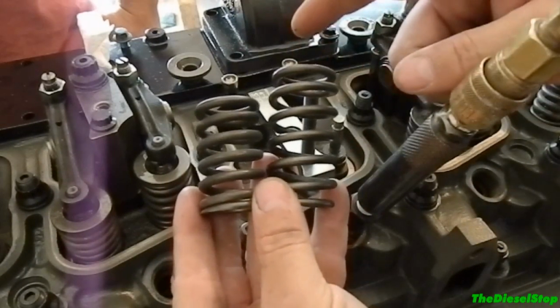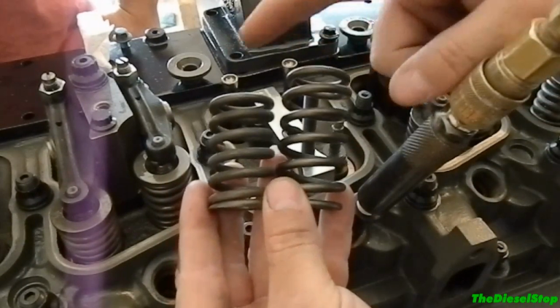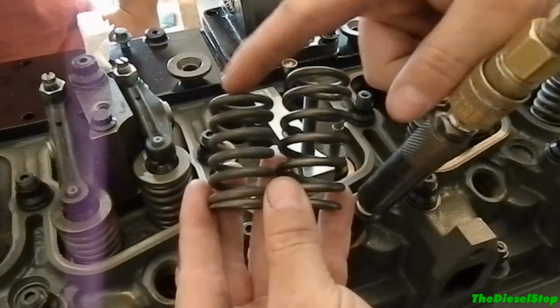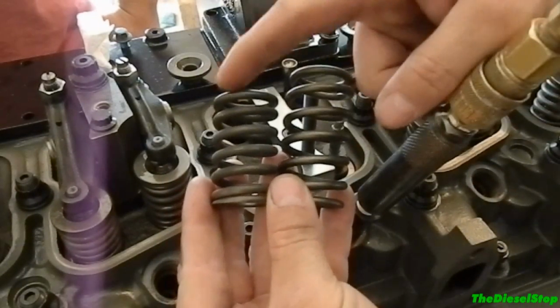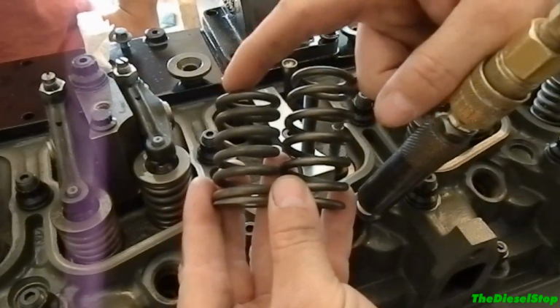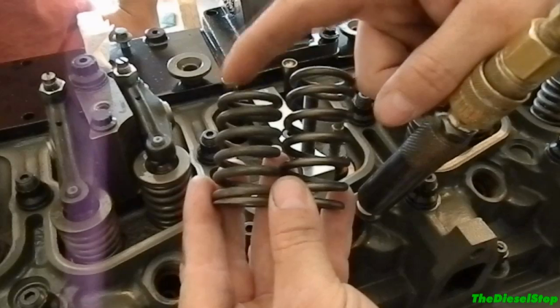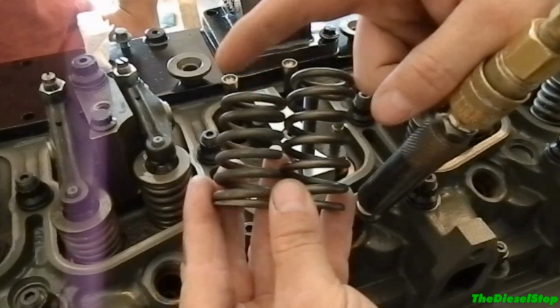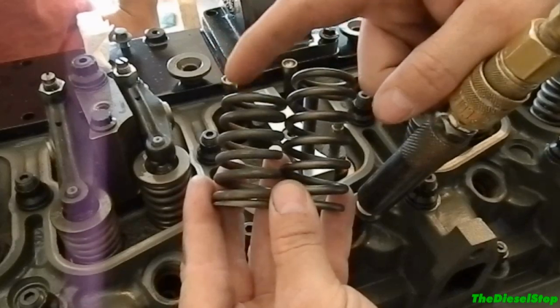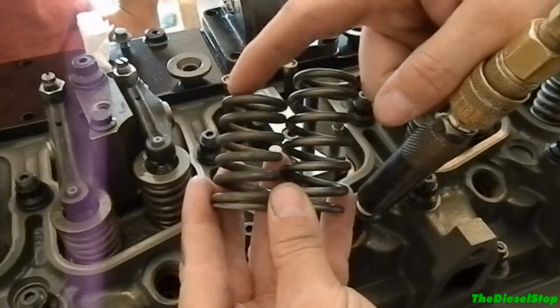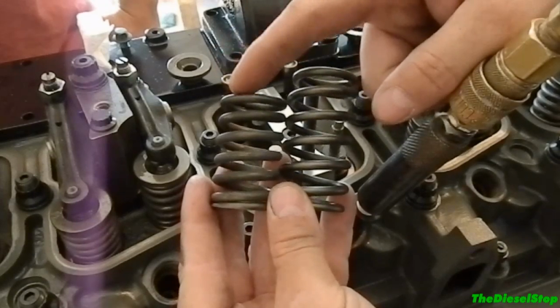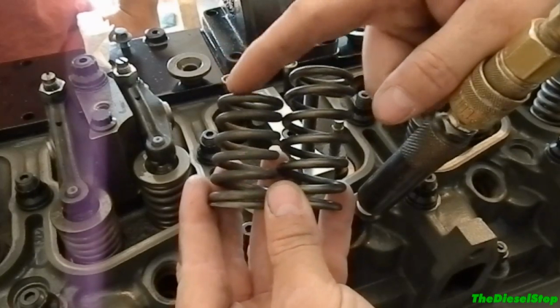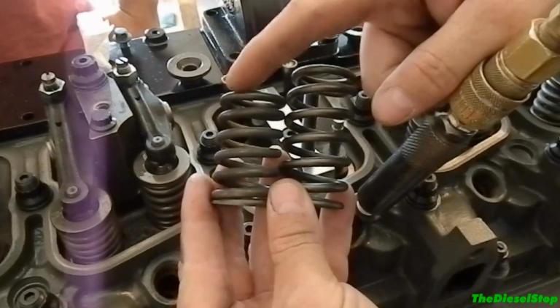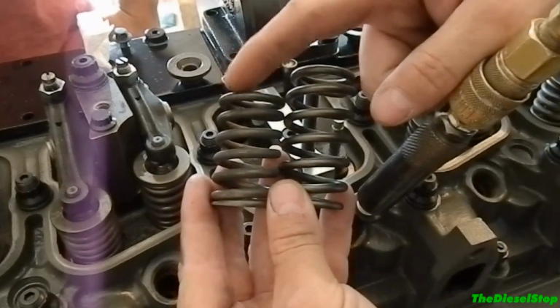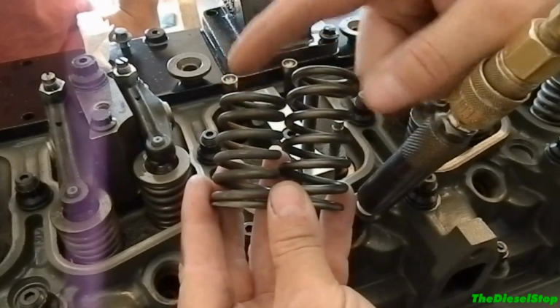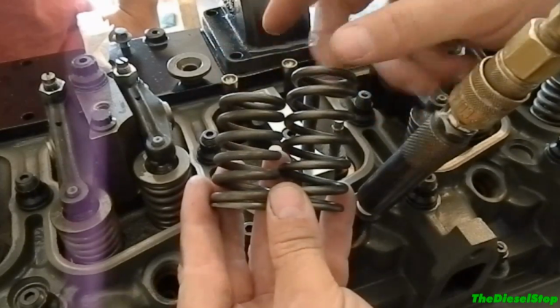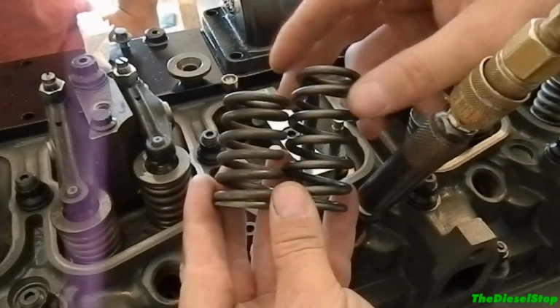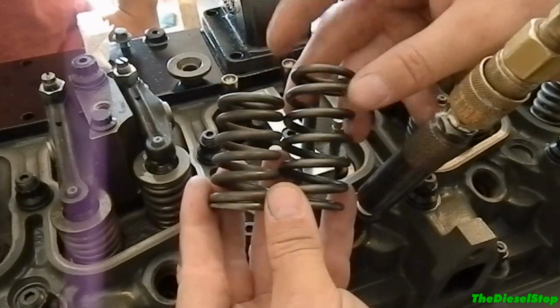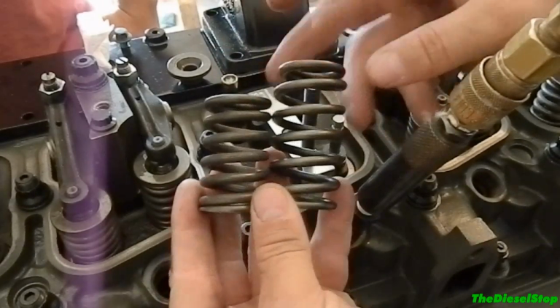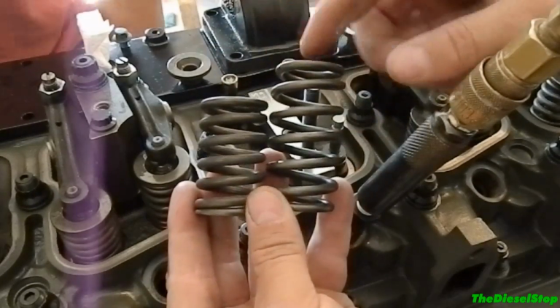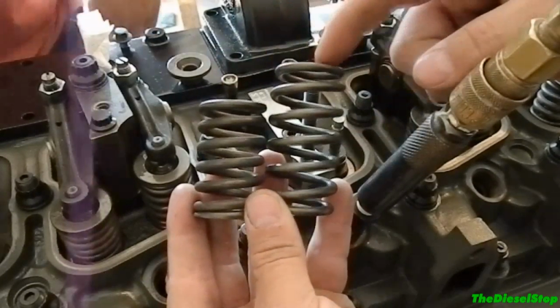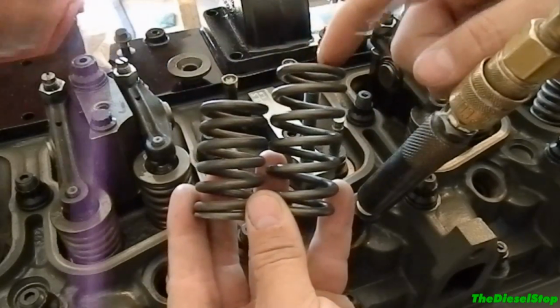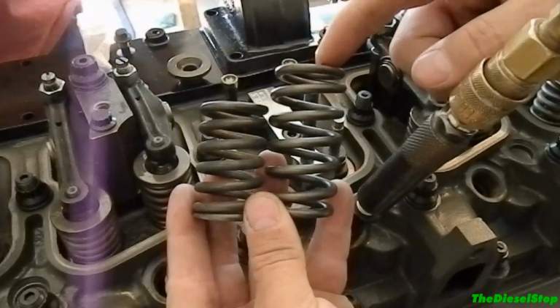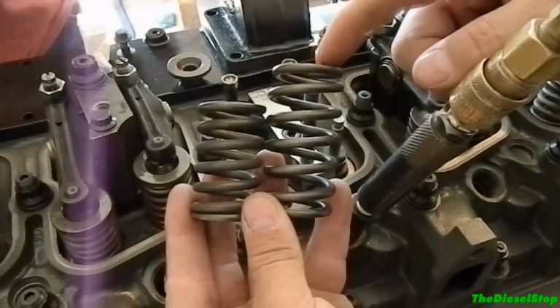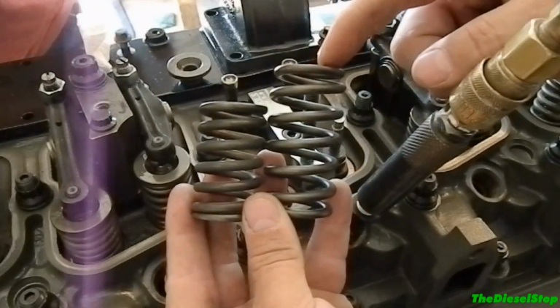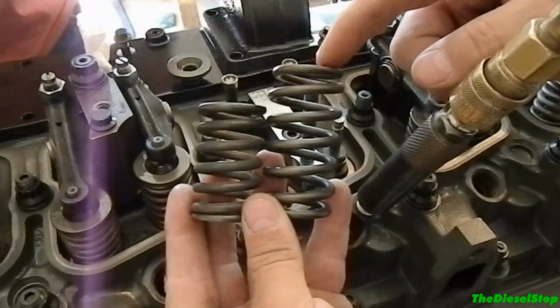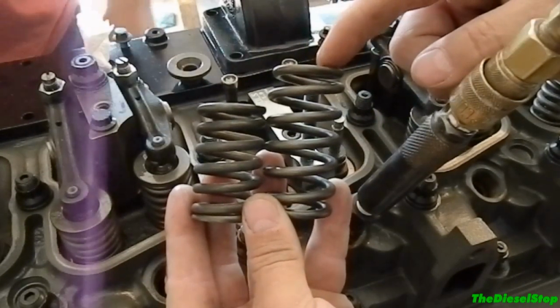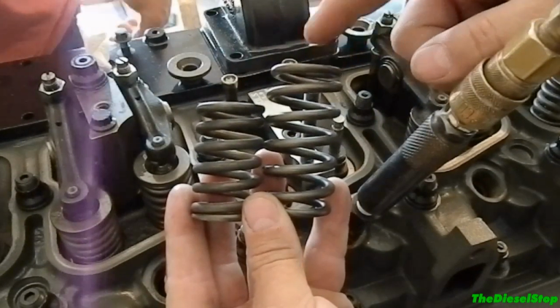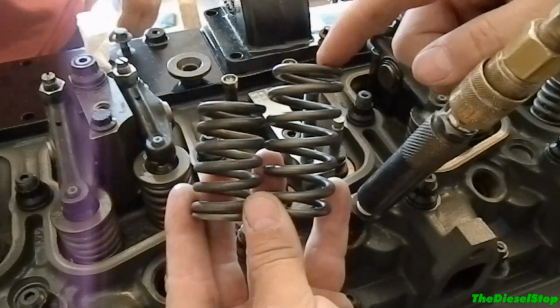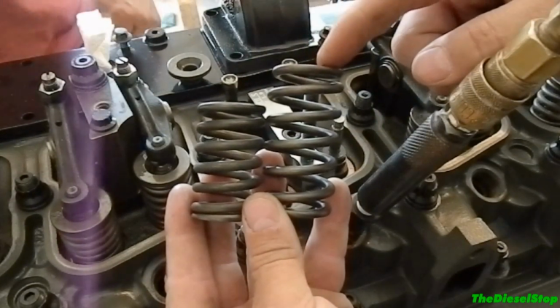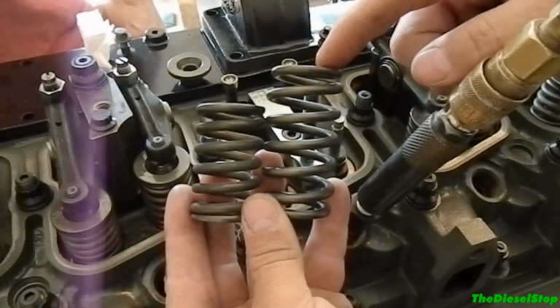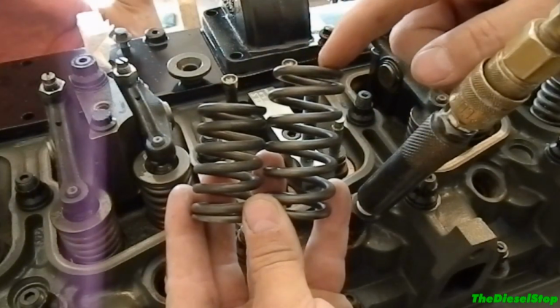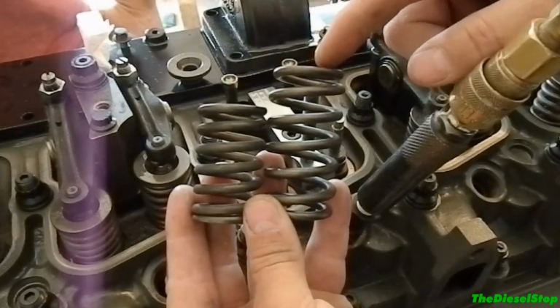This one here is the stock valve spring, and this one here is the aftermarket valve spring.